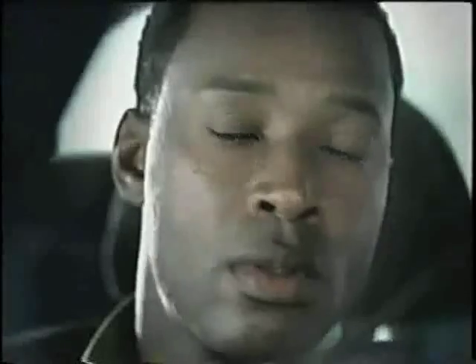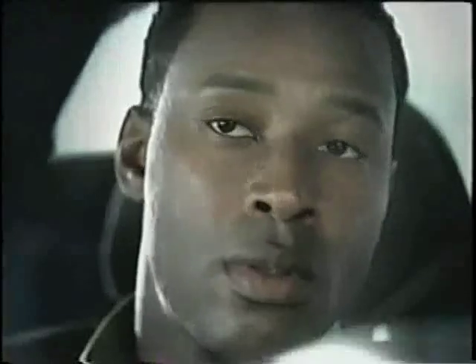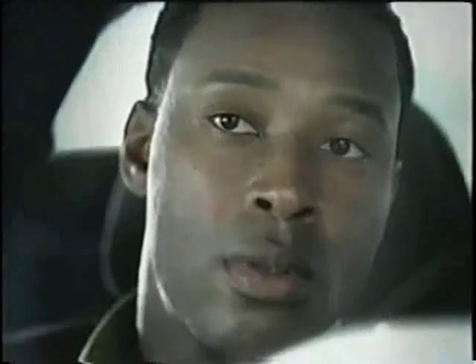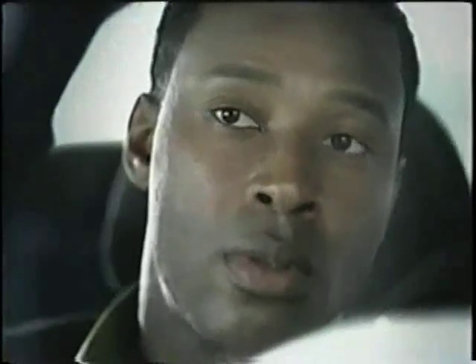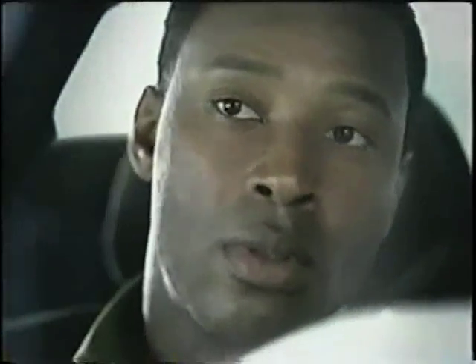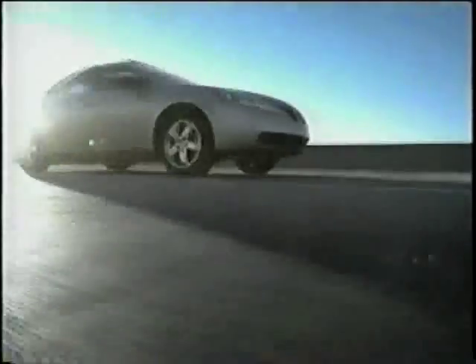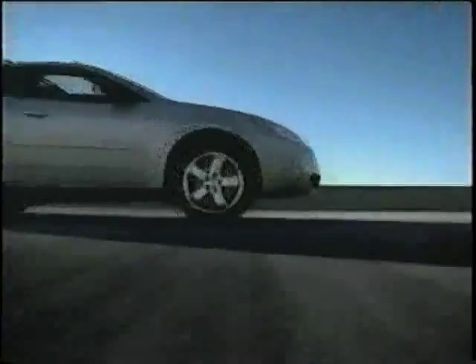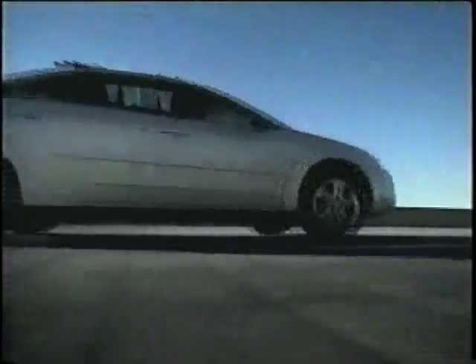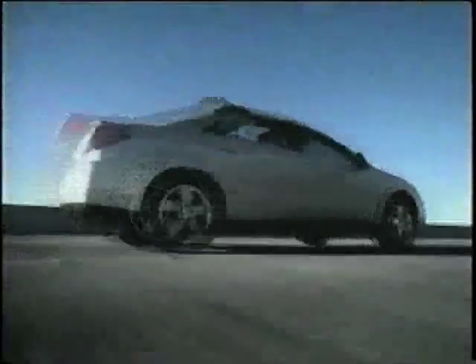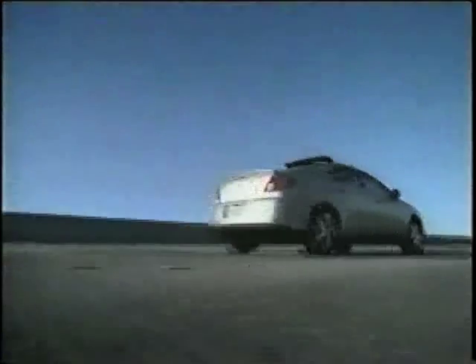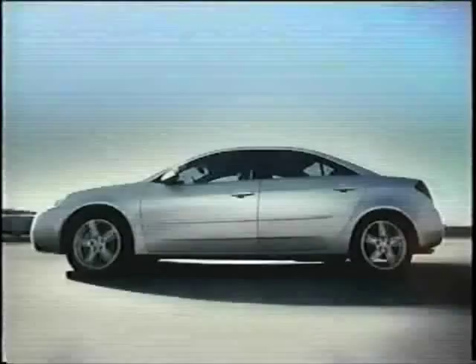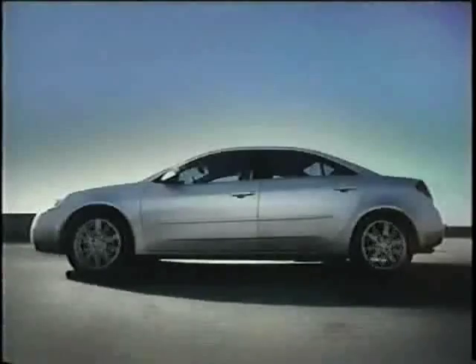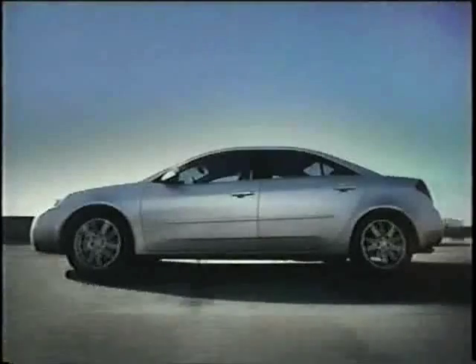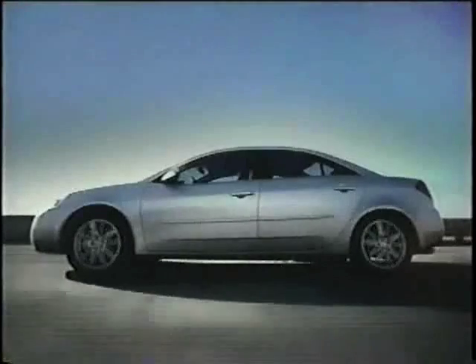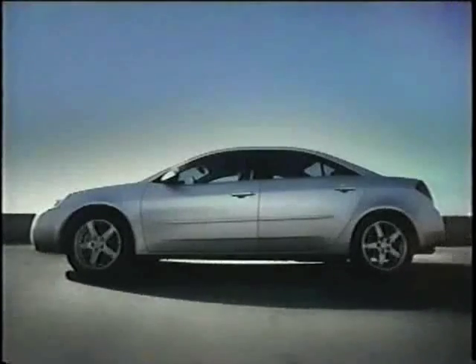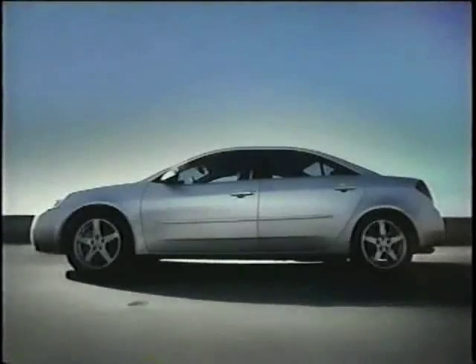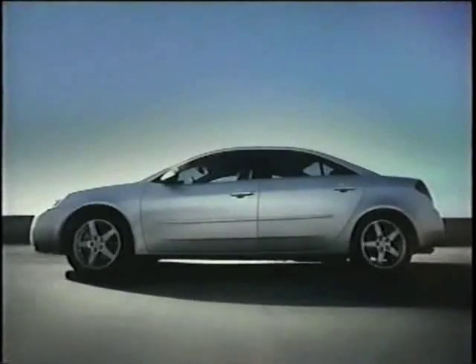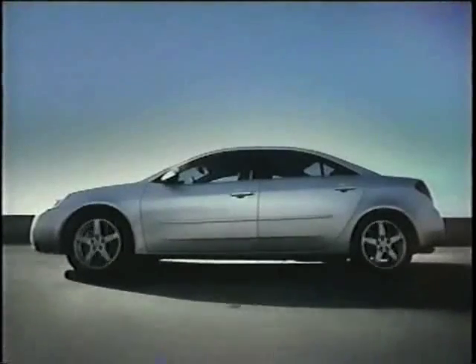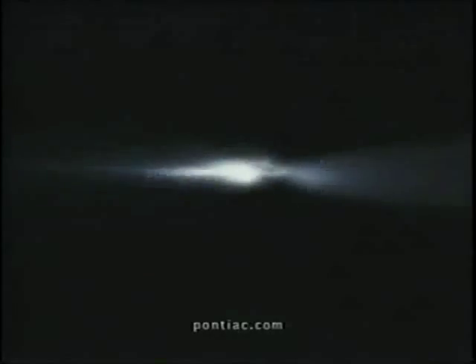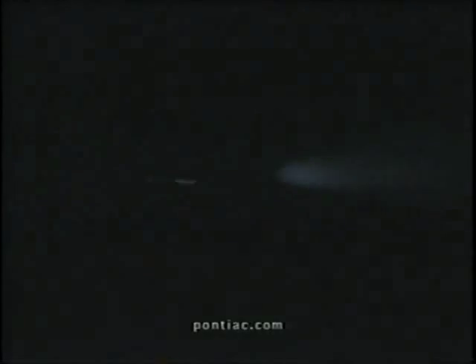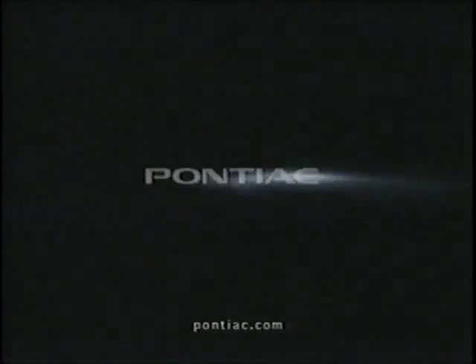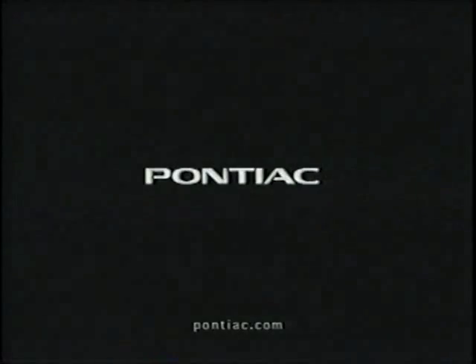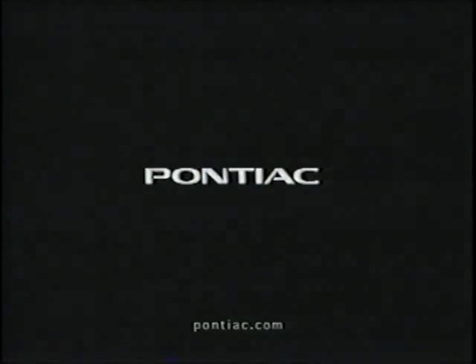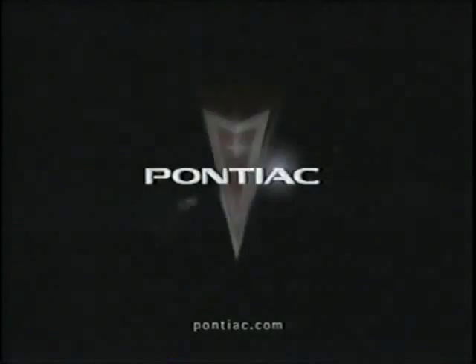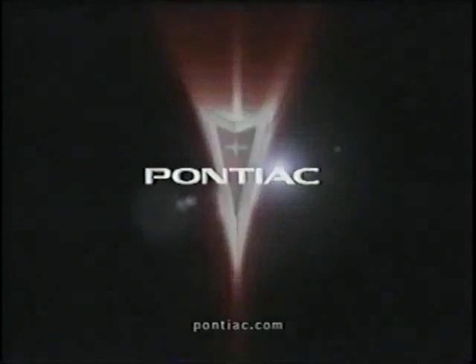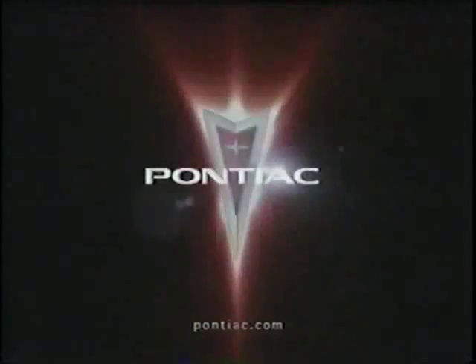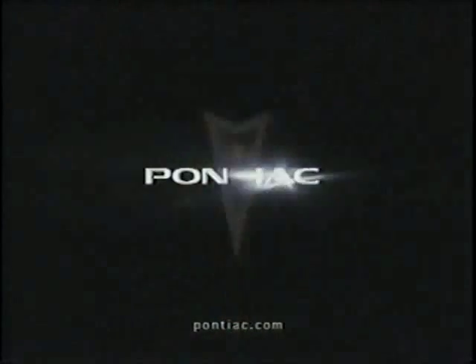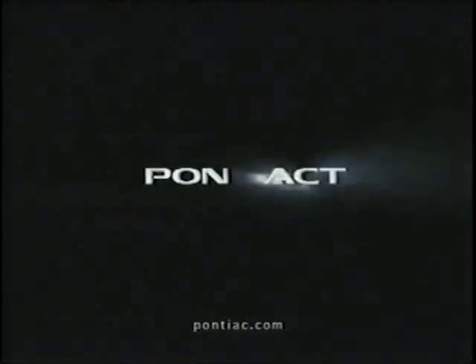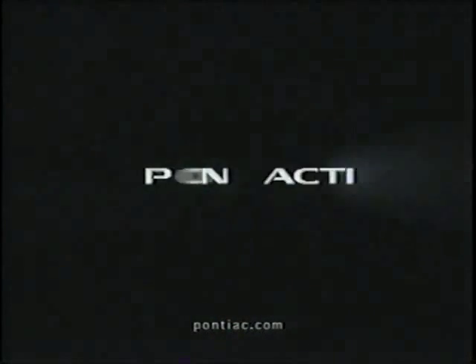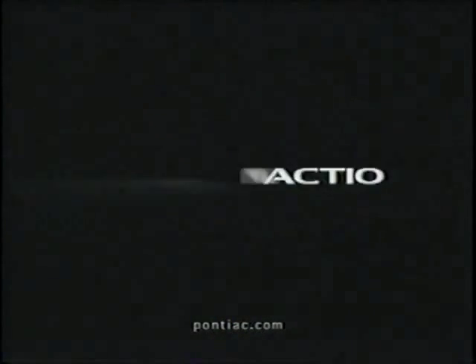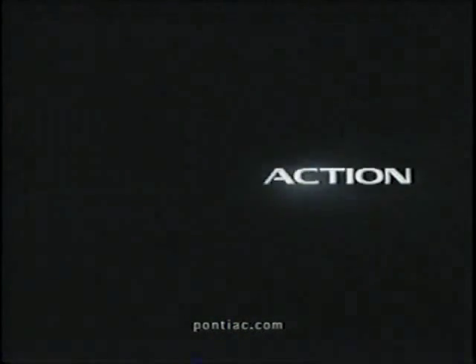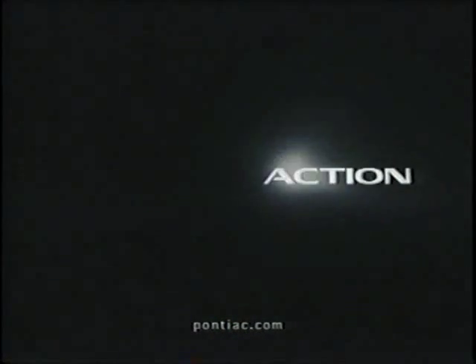It's the first ever Pontiac G6. See your Pontiac dealer today.